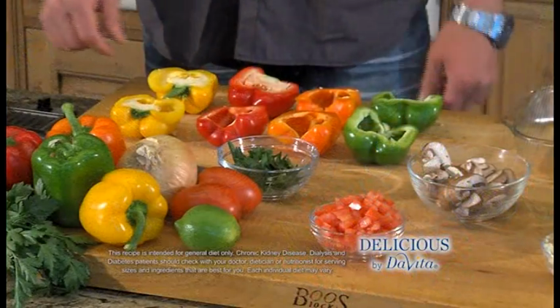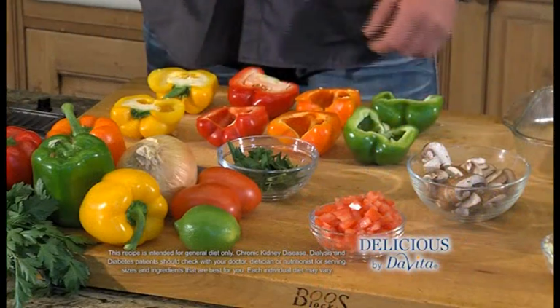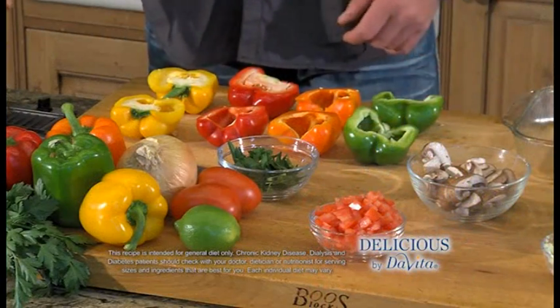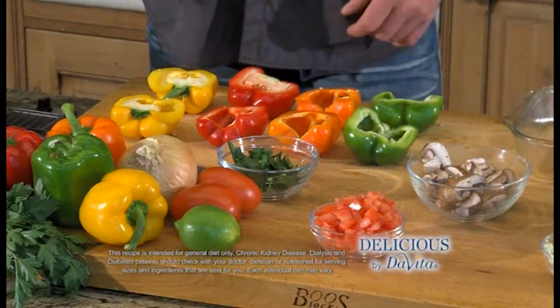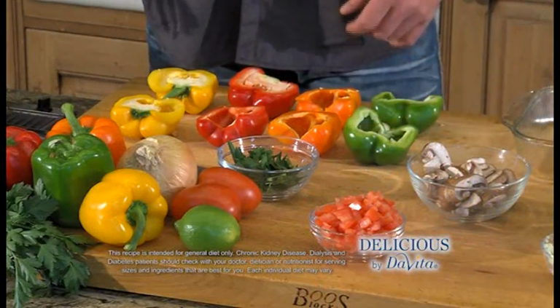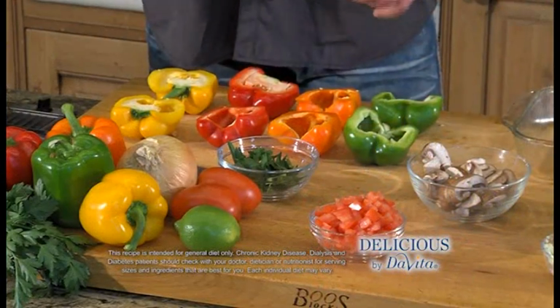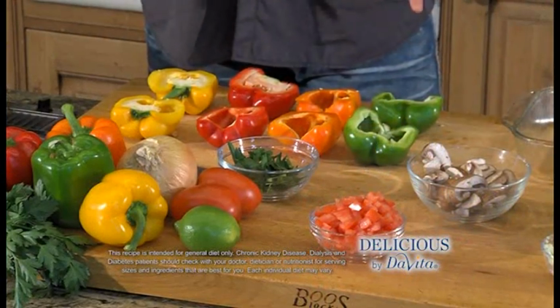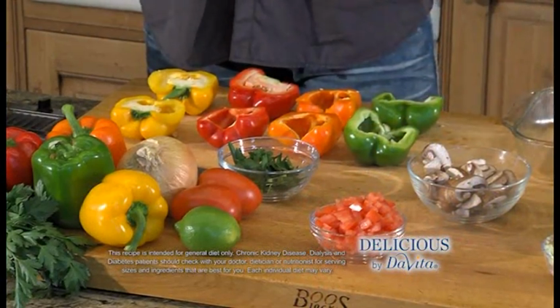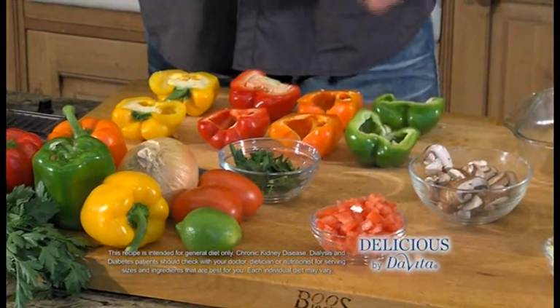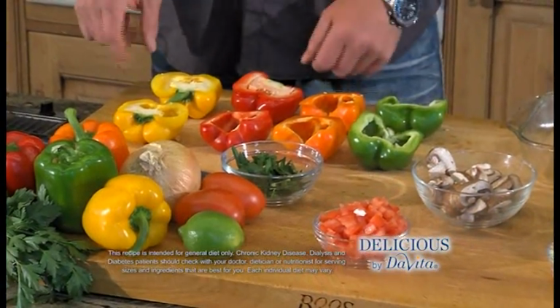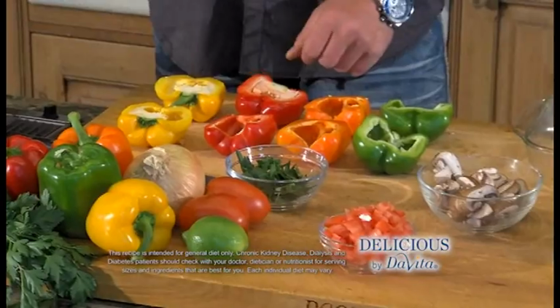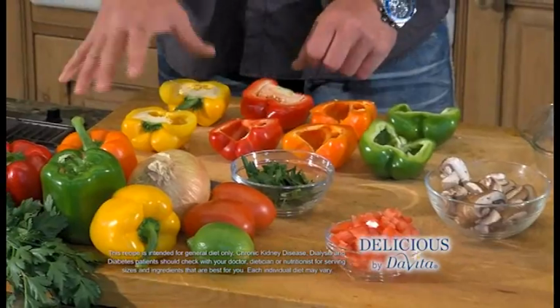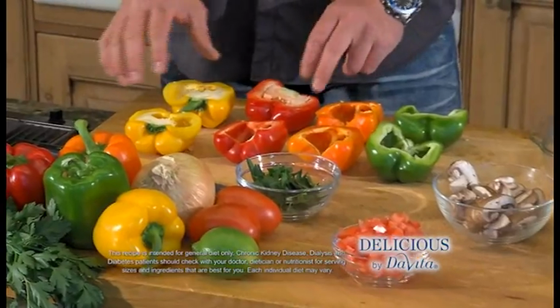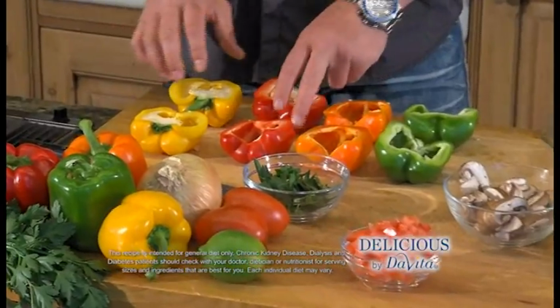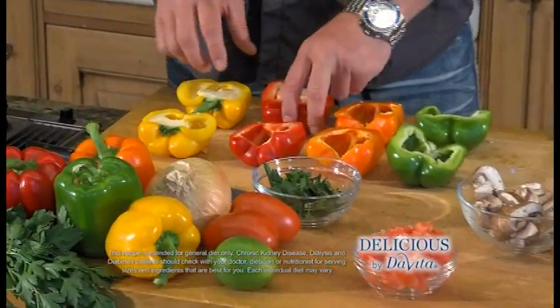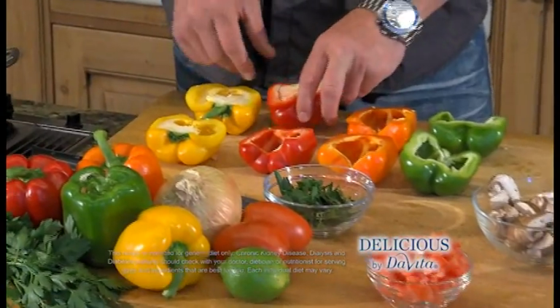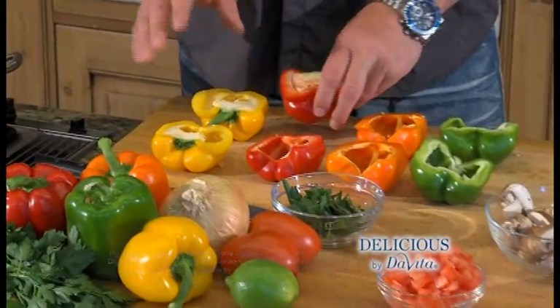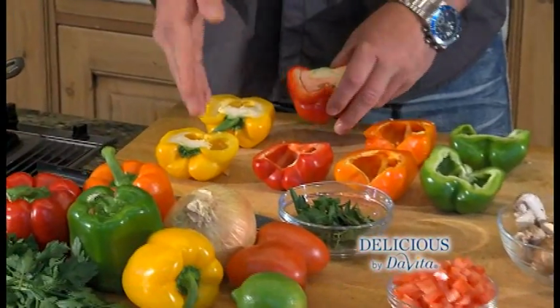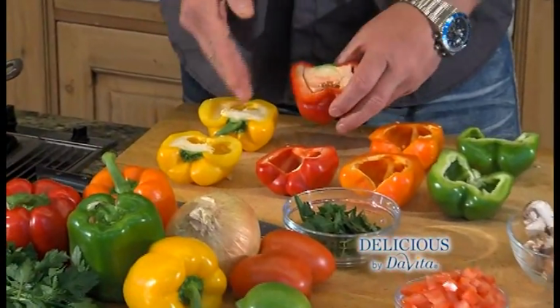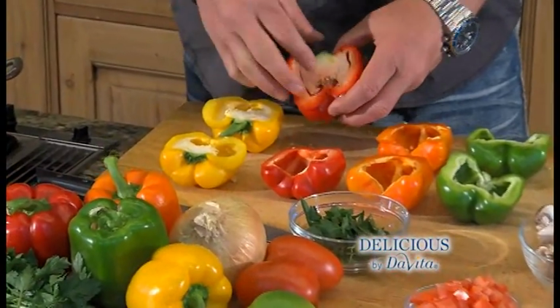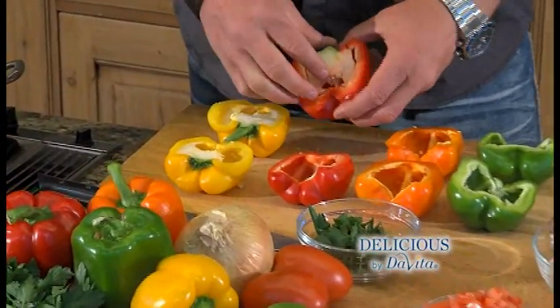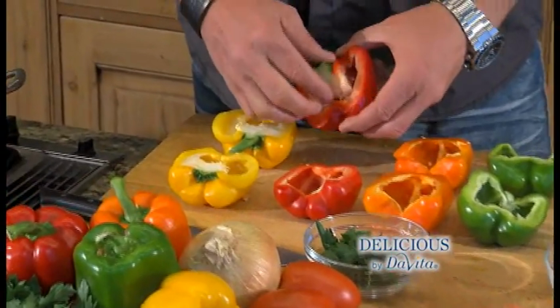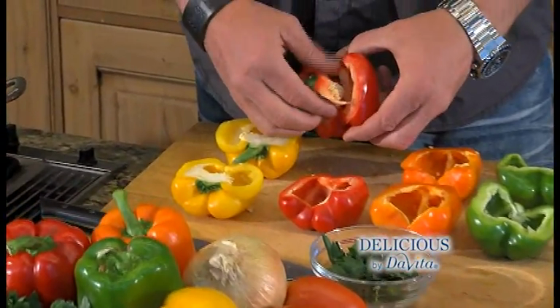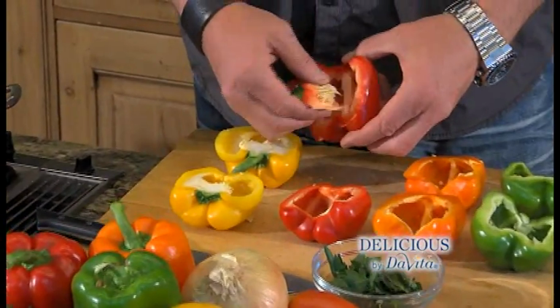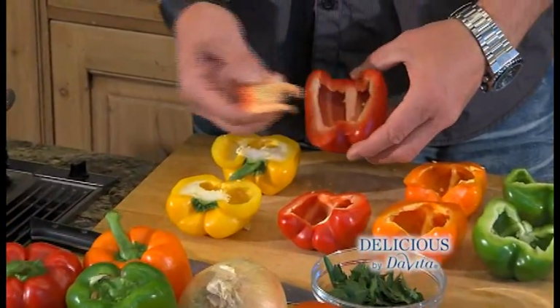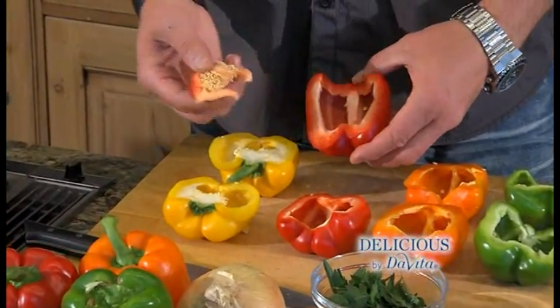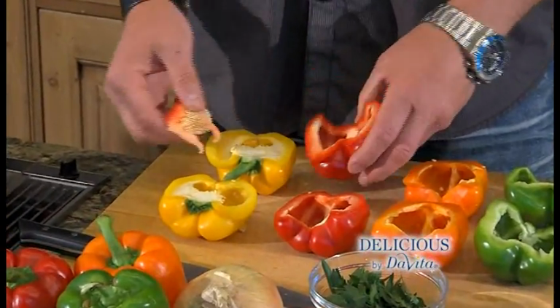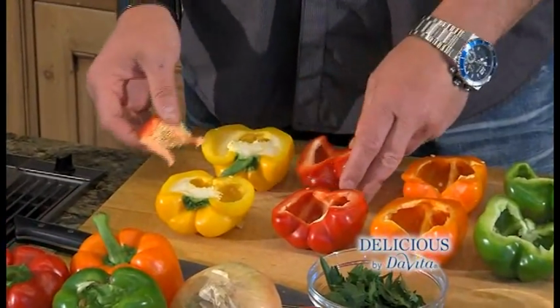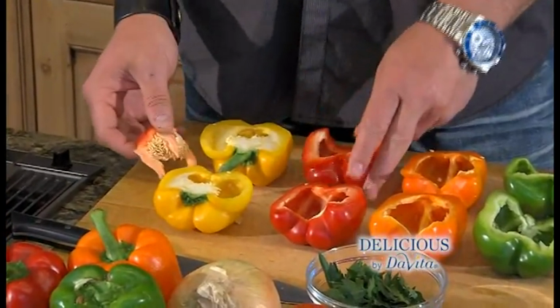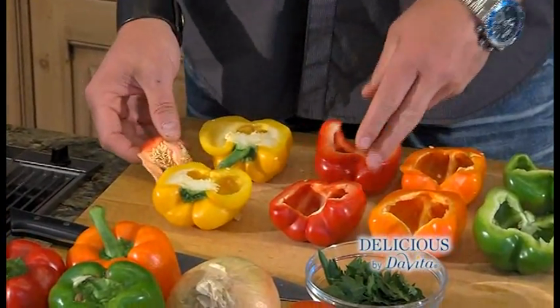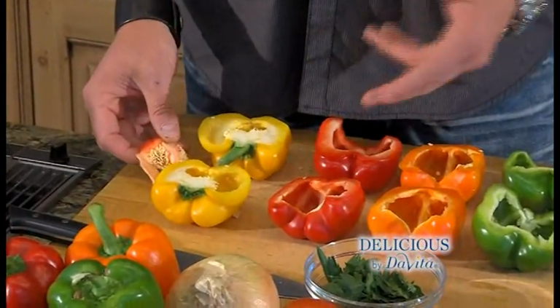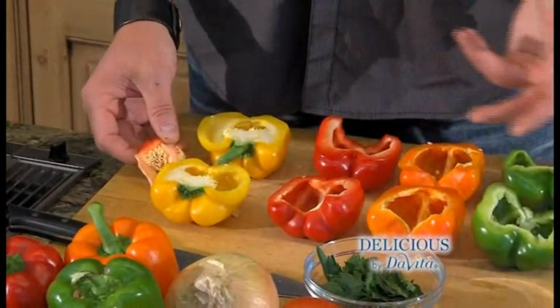While the sausage and quinoa finishes cooking, we're going to get to the bell peppers. We're going to cut them in half and take the seeds out so we can stuff them.